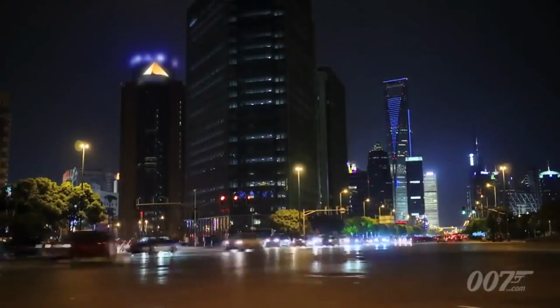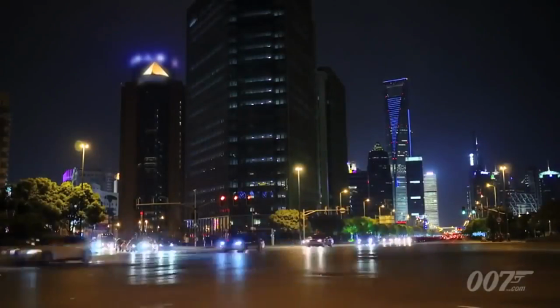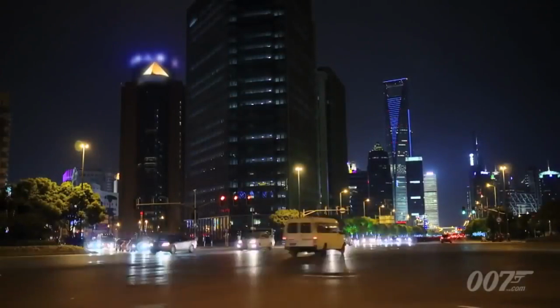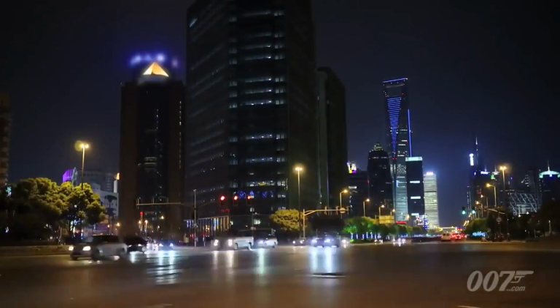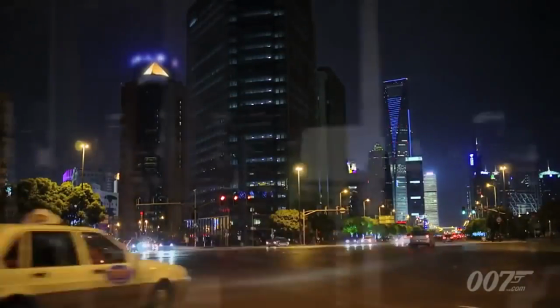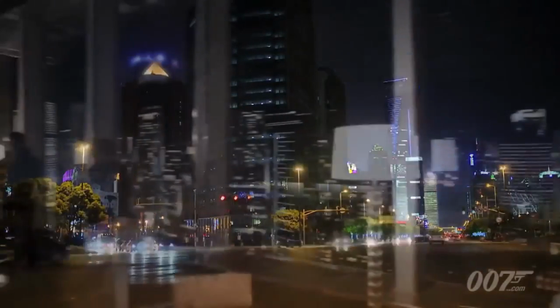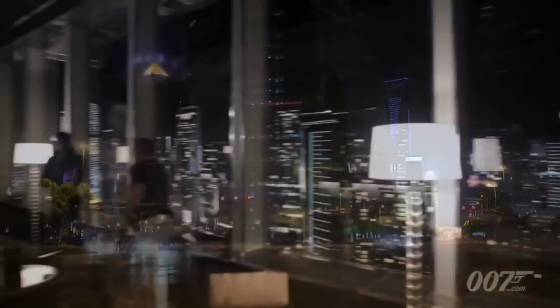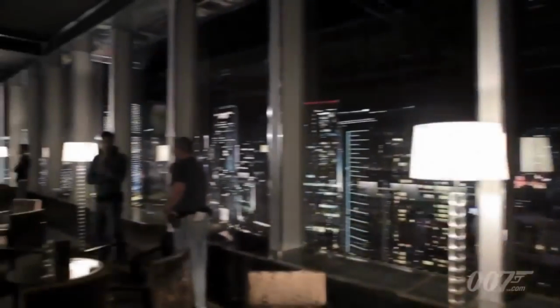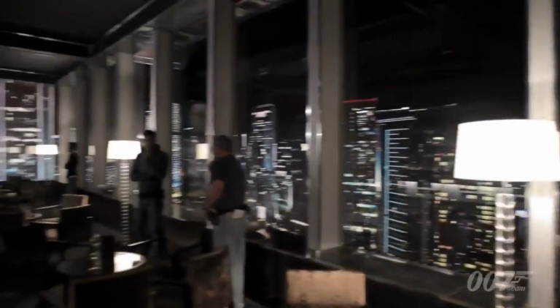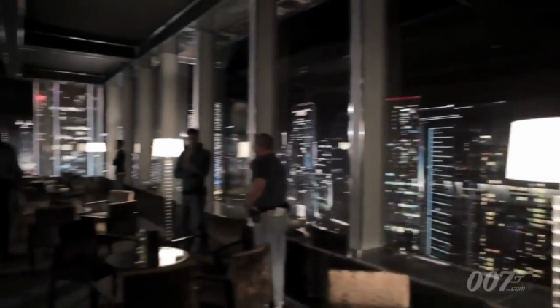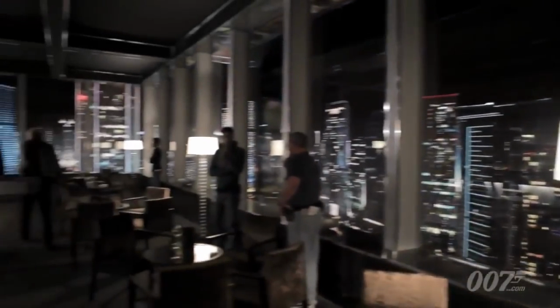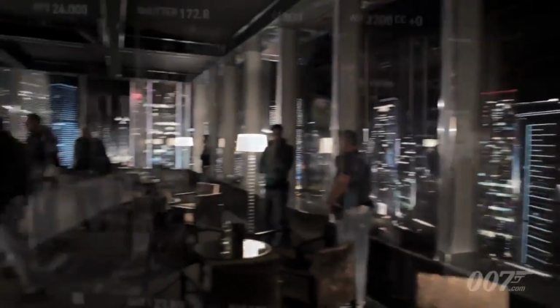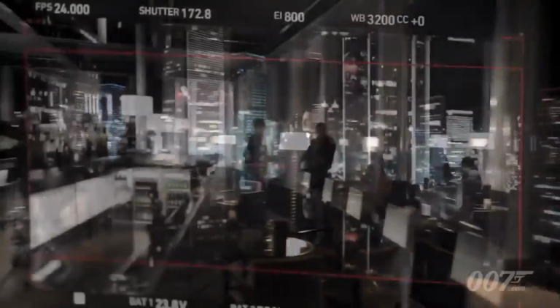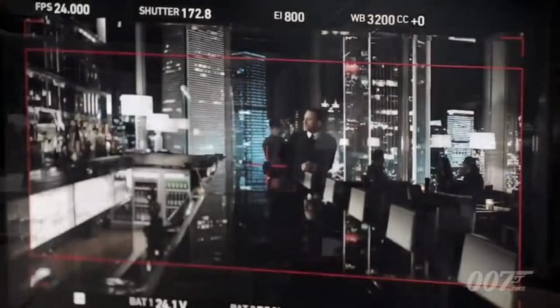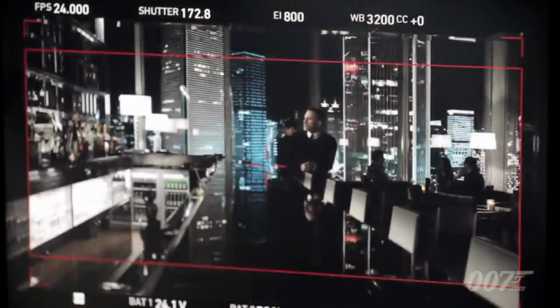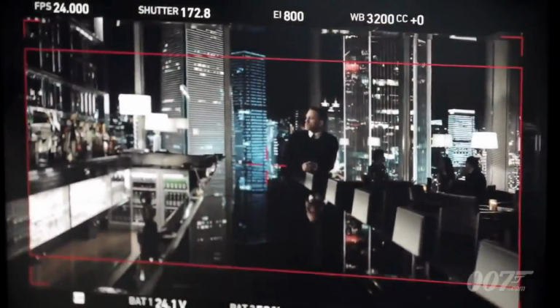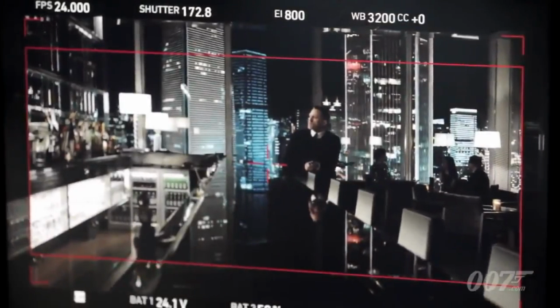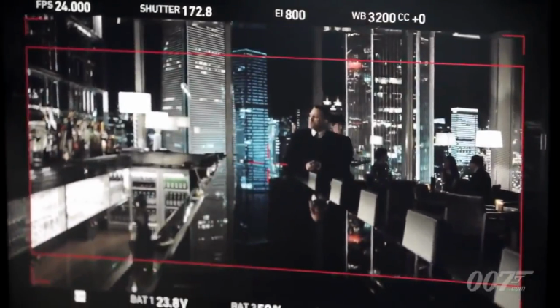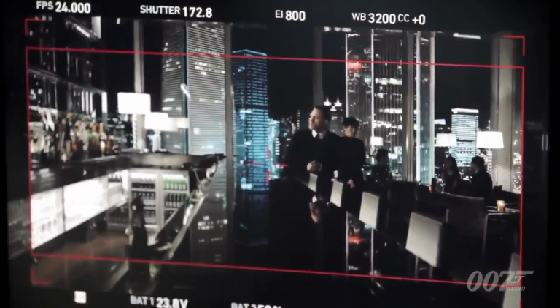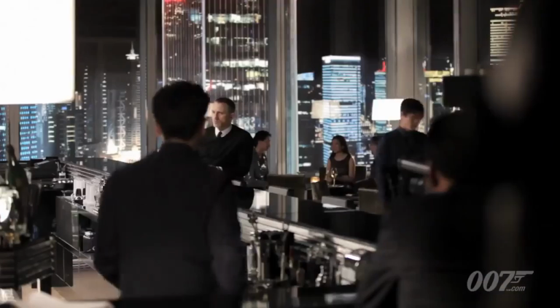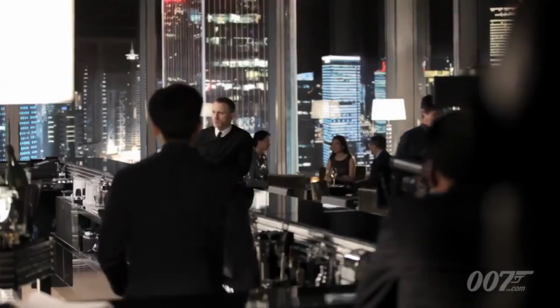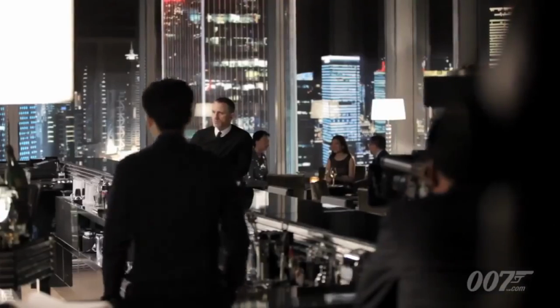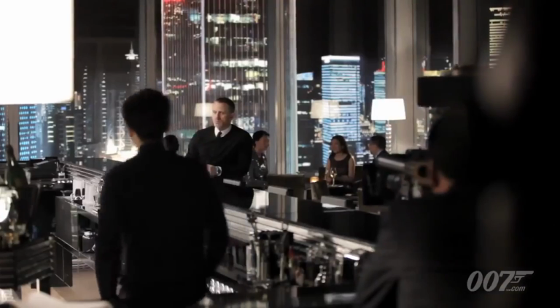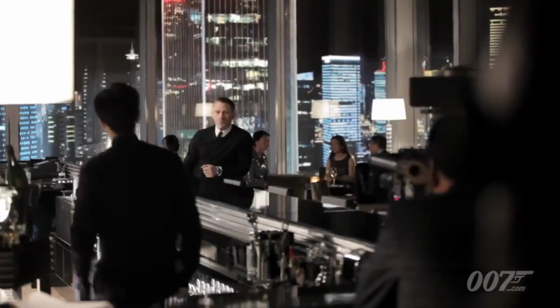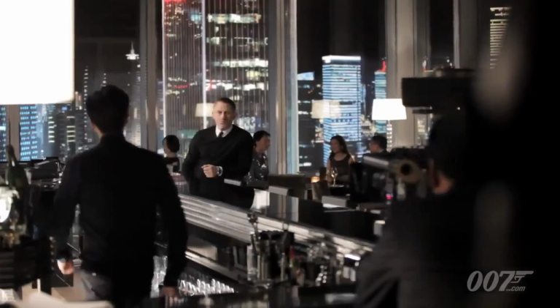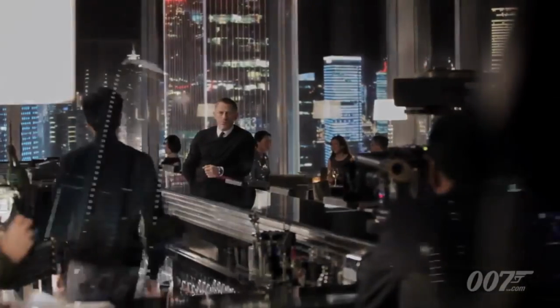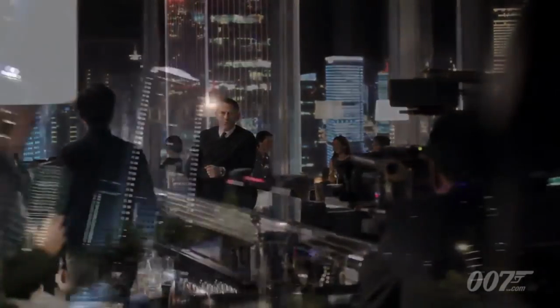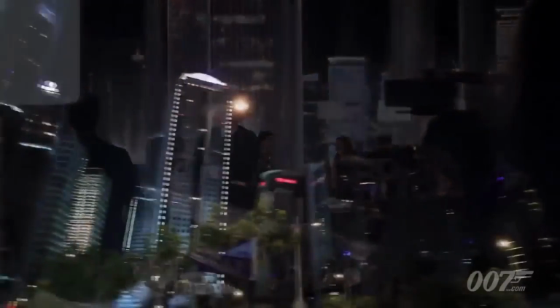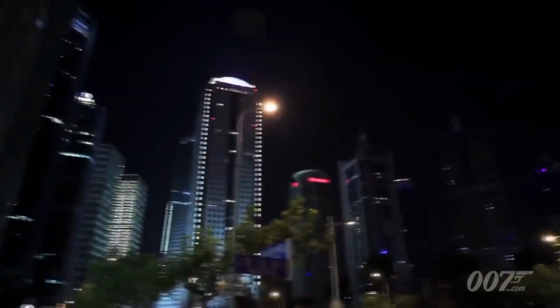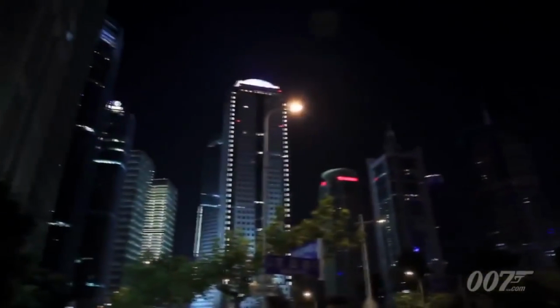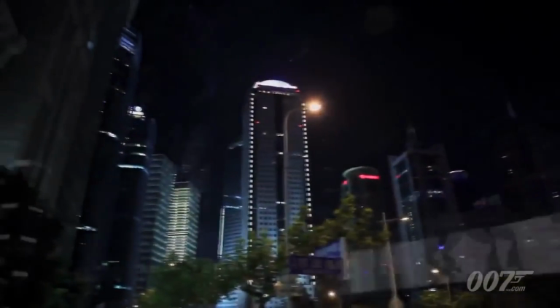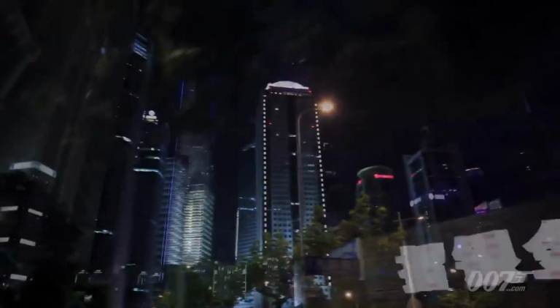We have Shanghai, which is a really special city. It's a really exotic Bond location and such a great skyline.